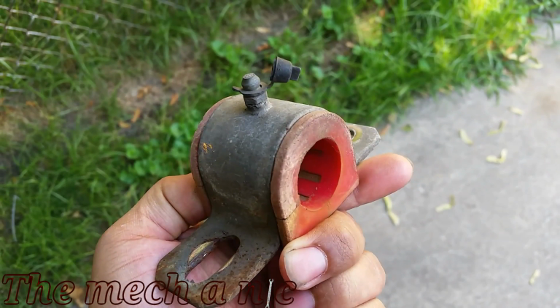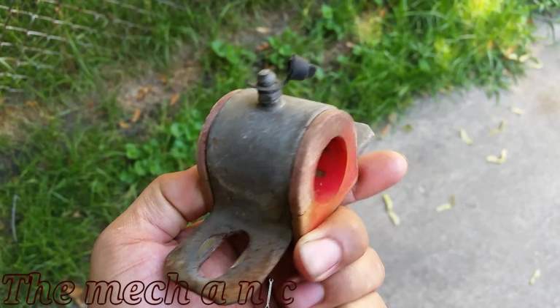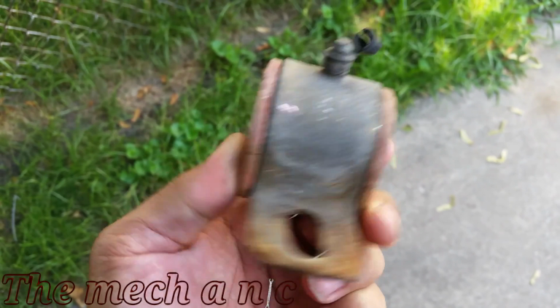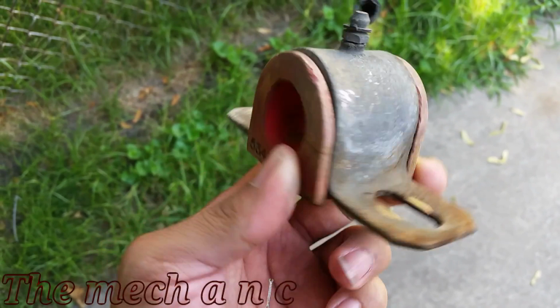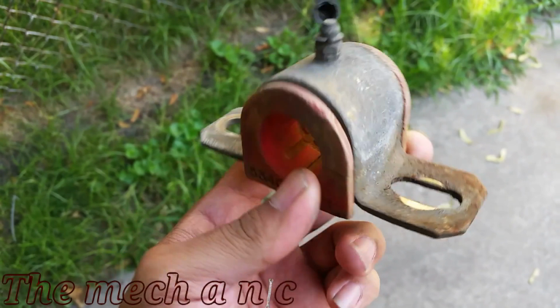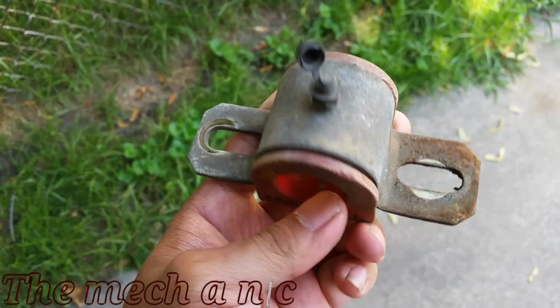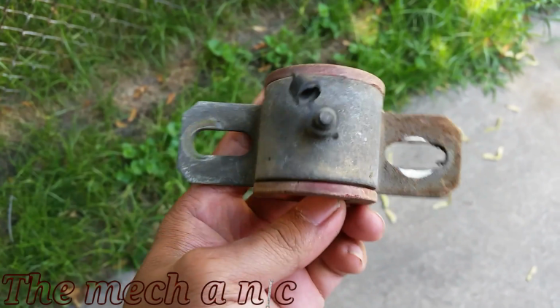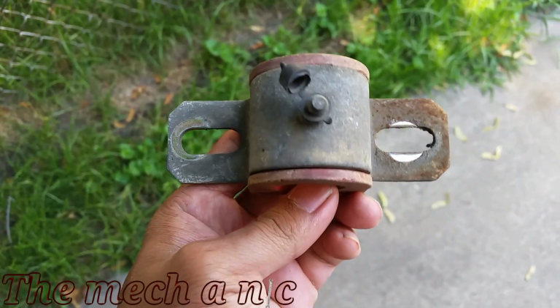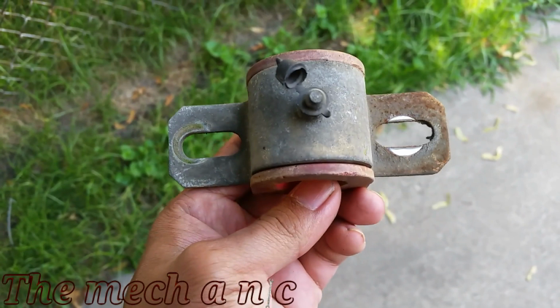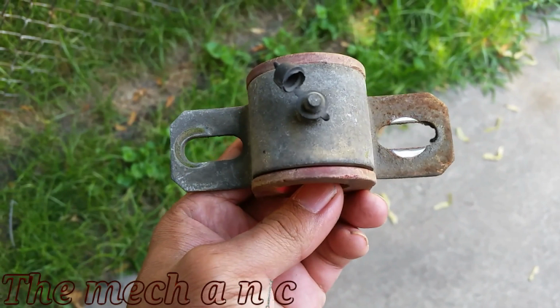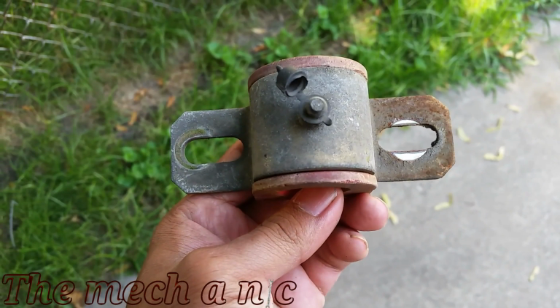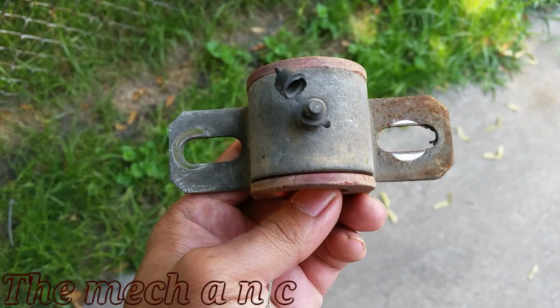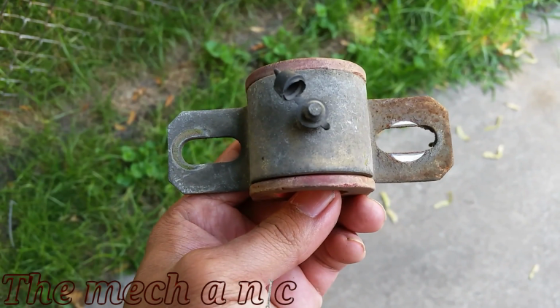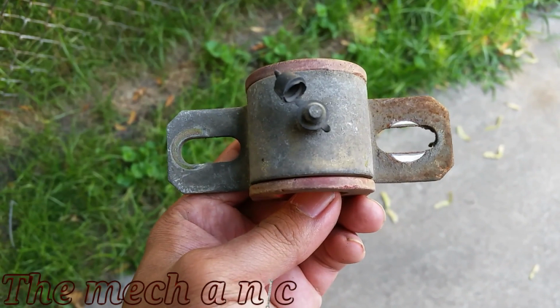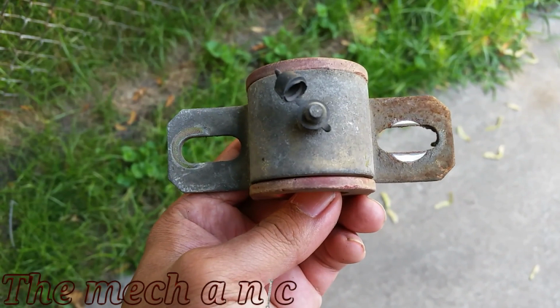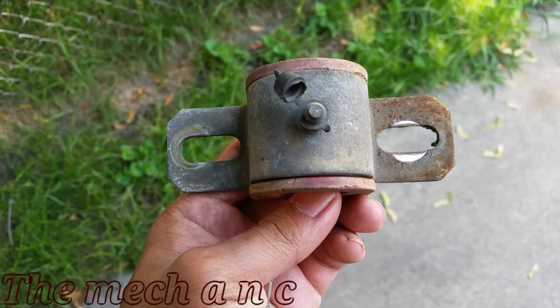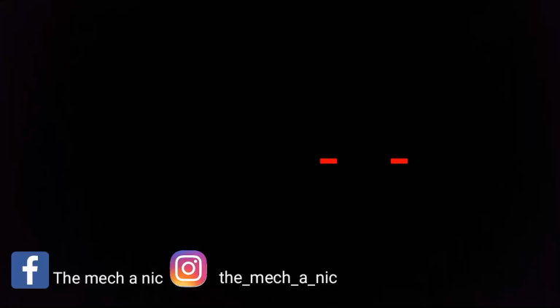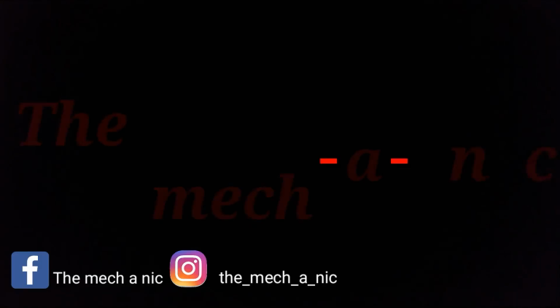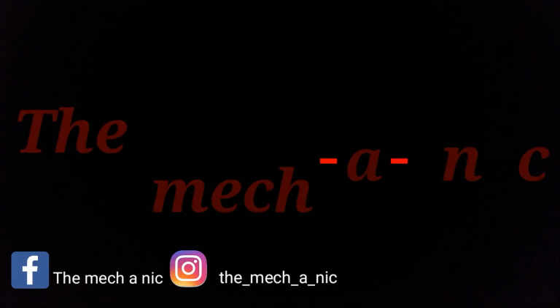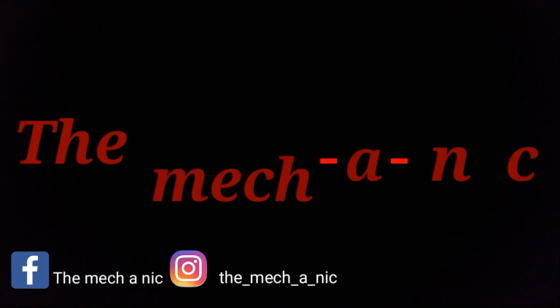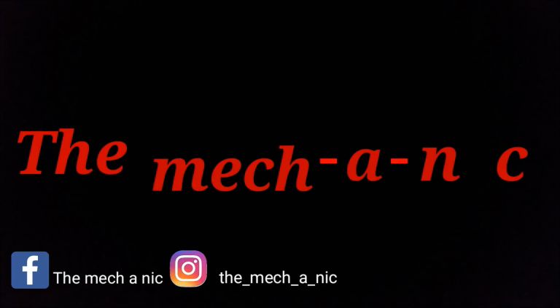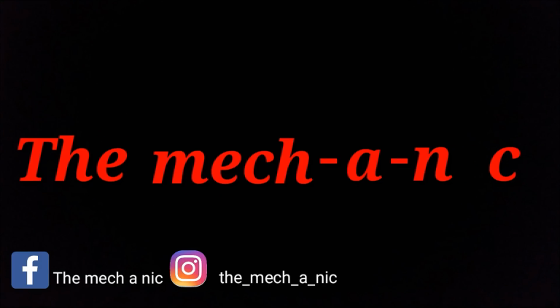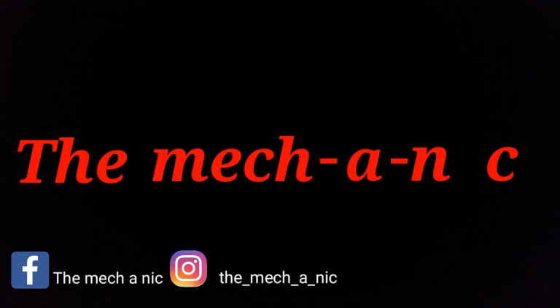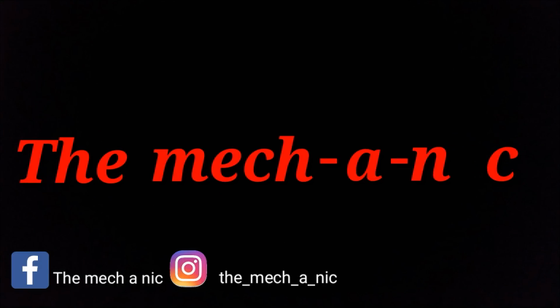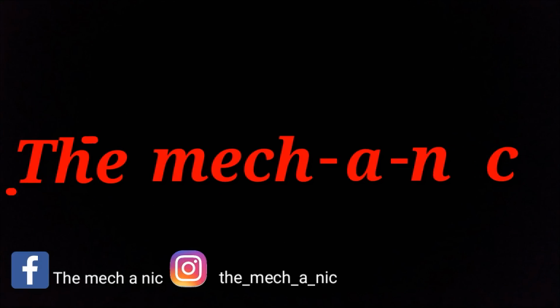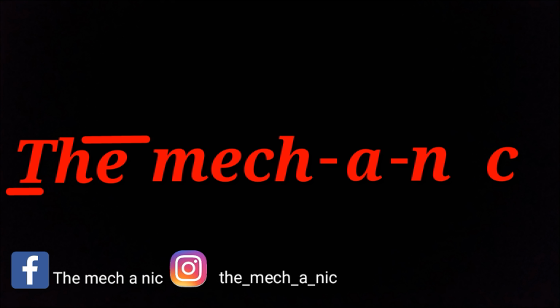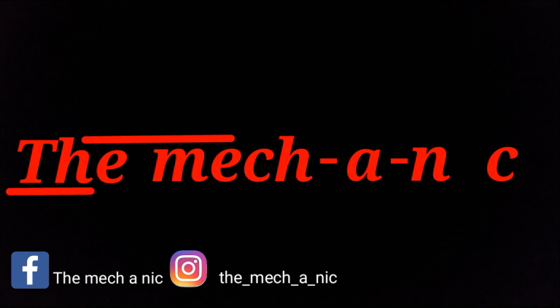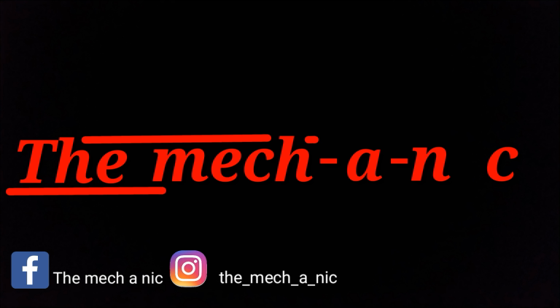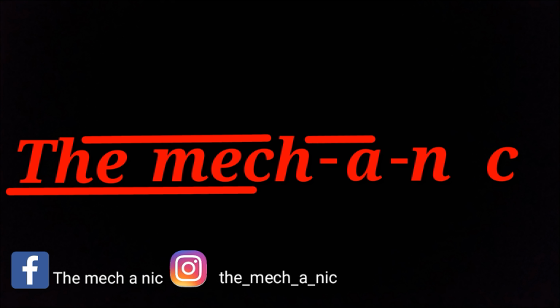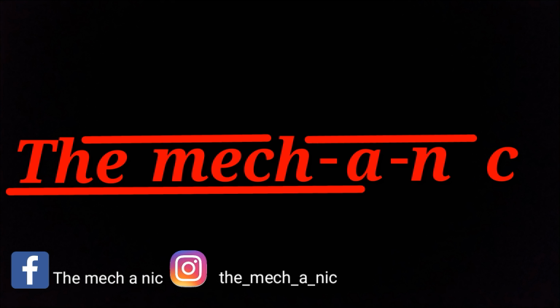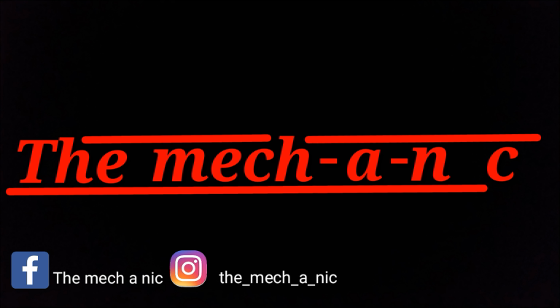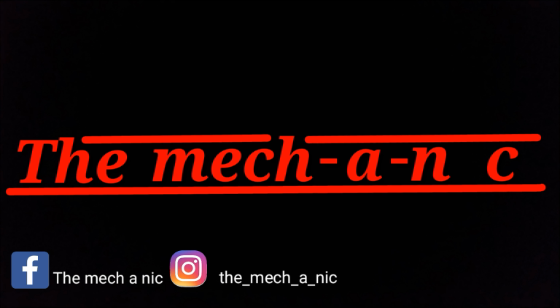So before you go replacing any struts on your car, you might want to check these bushings out first. That's pretty much it for now, so thanks for watching.